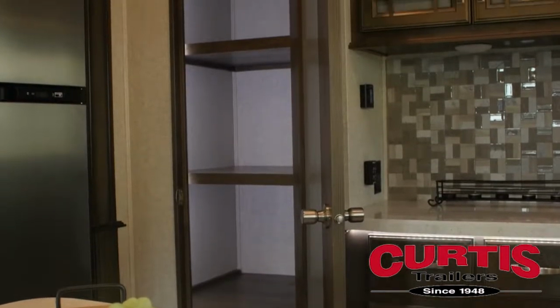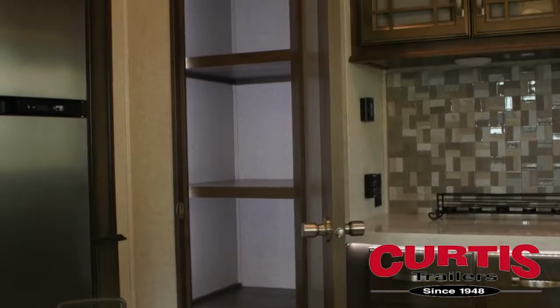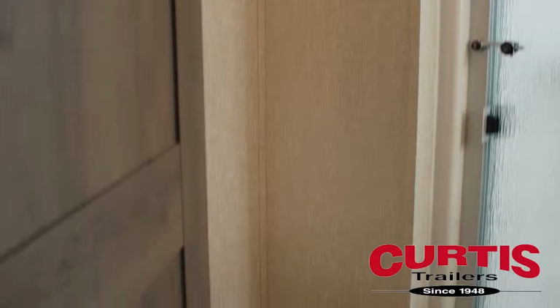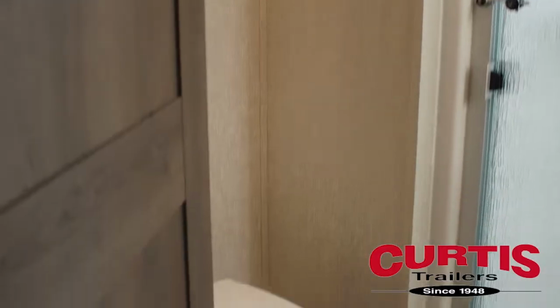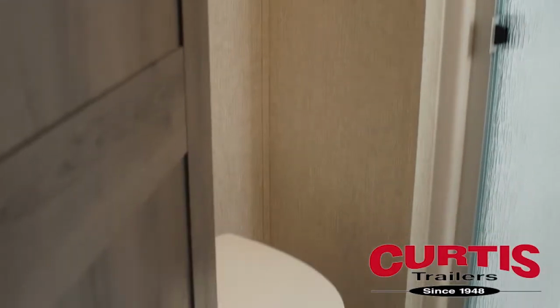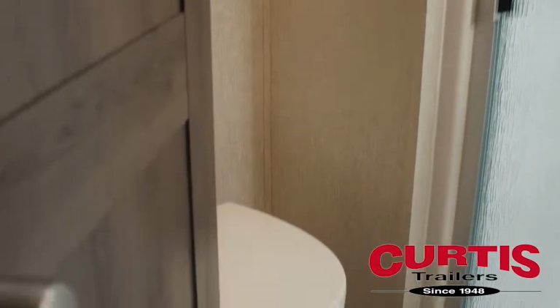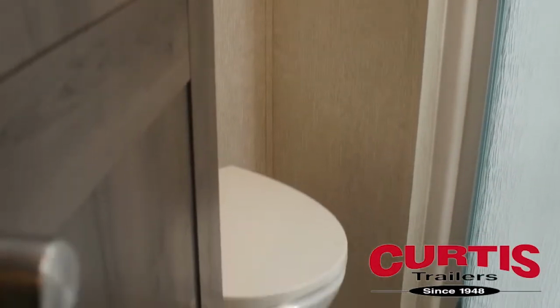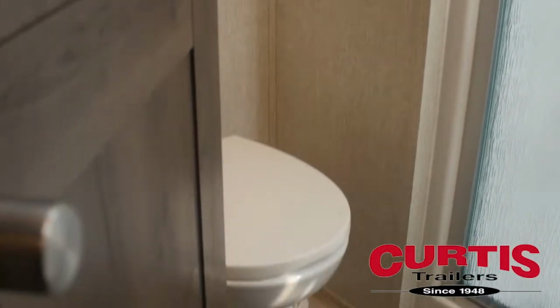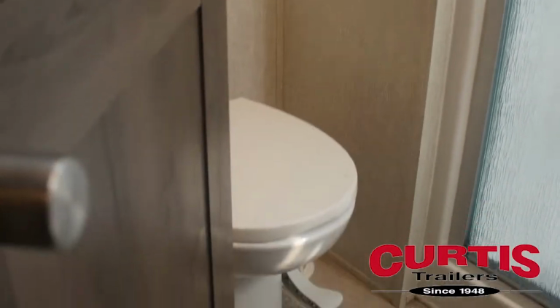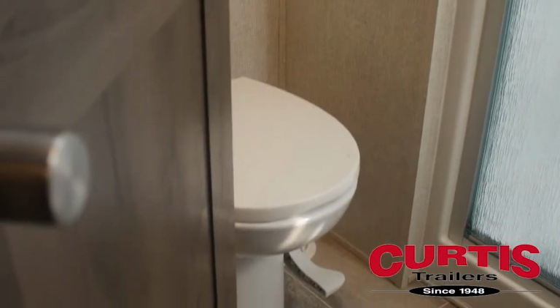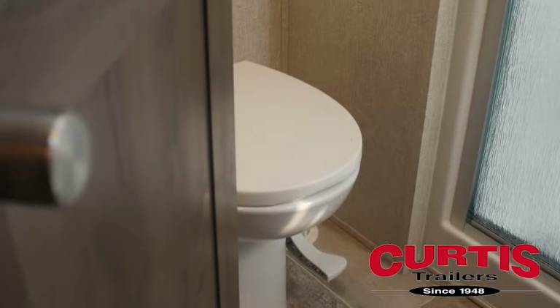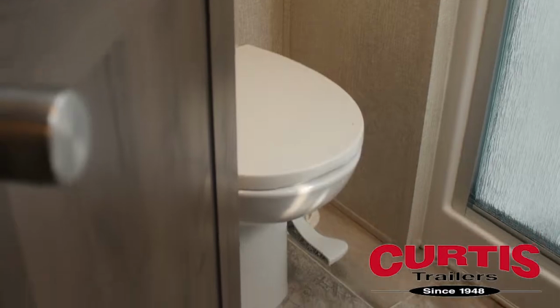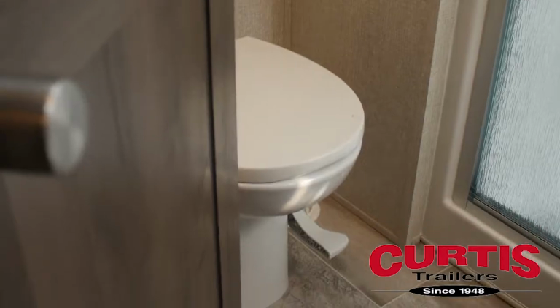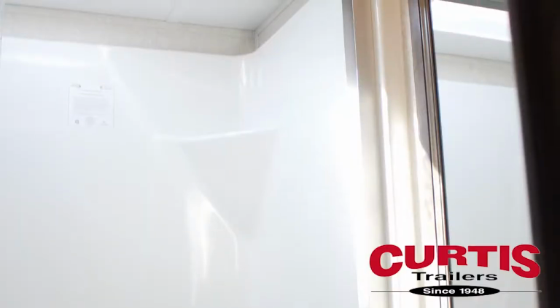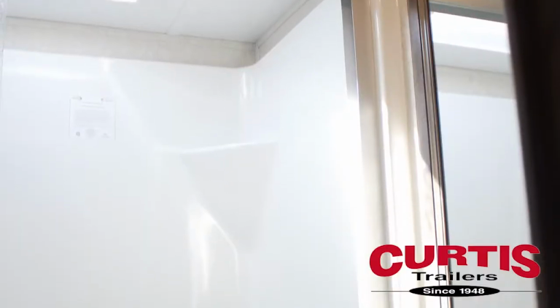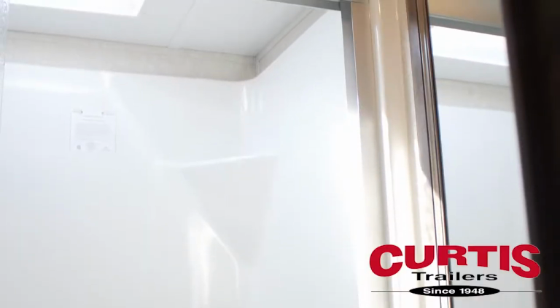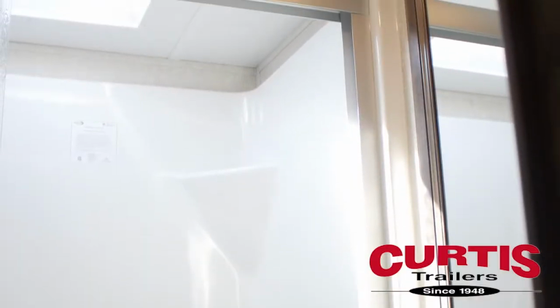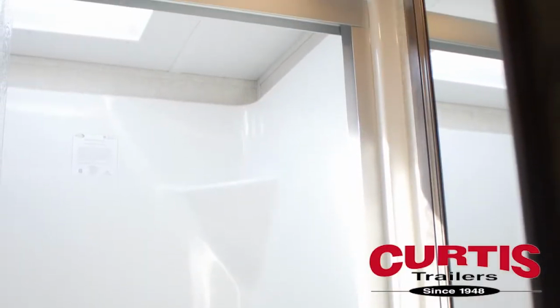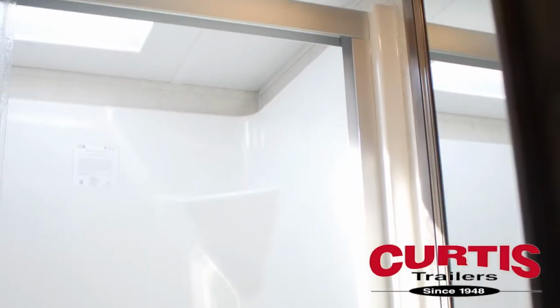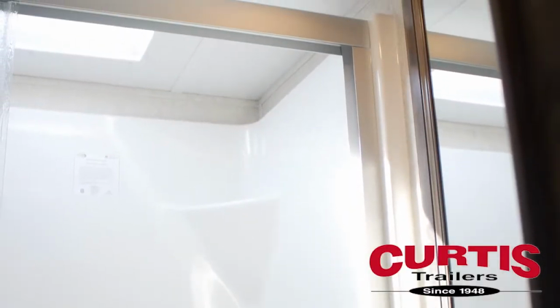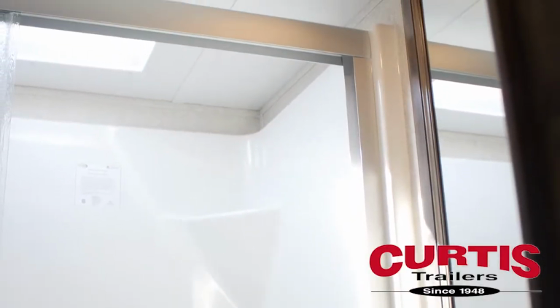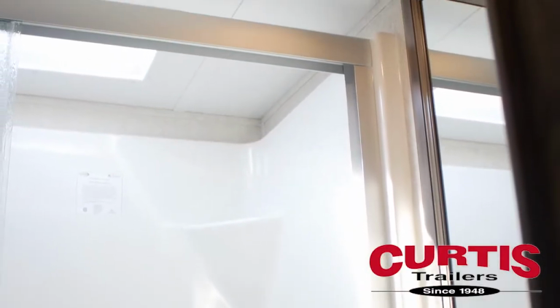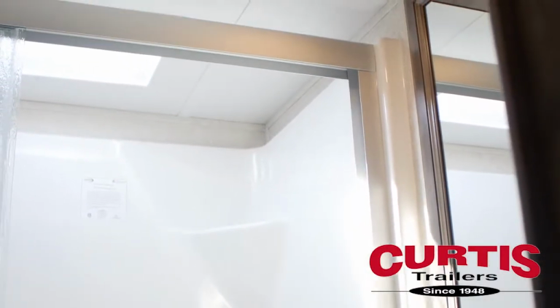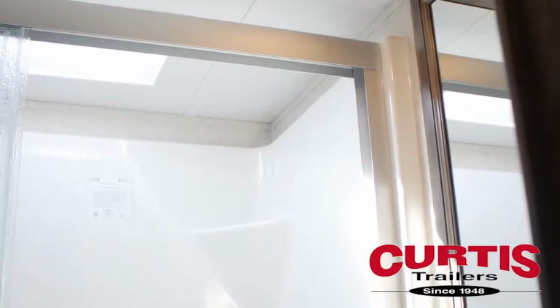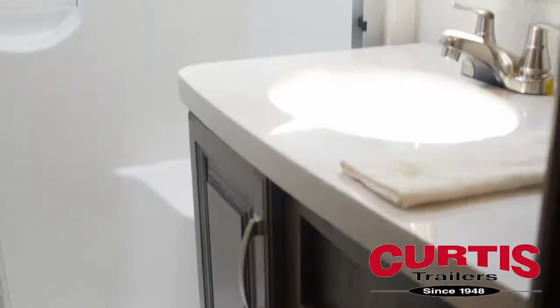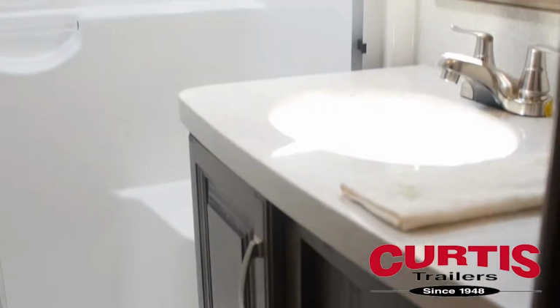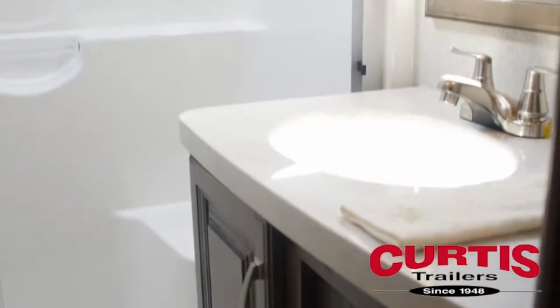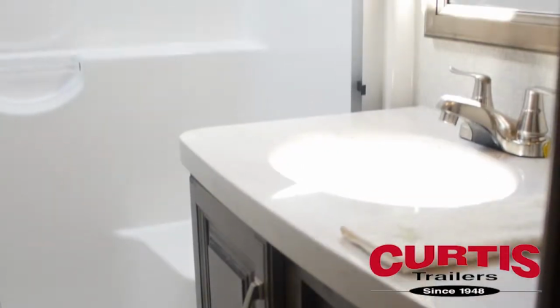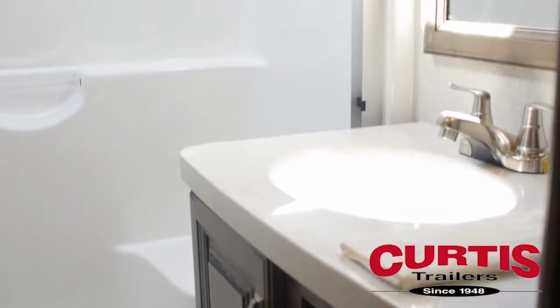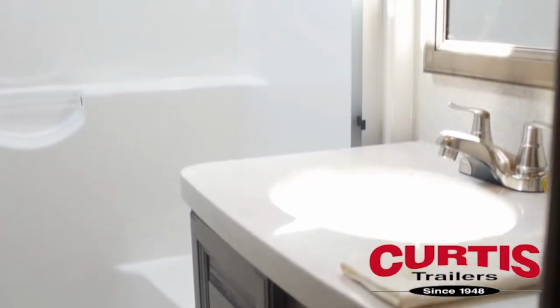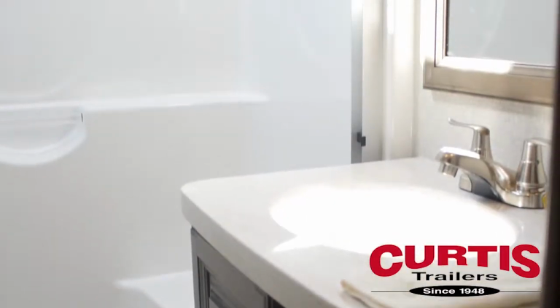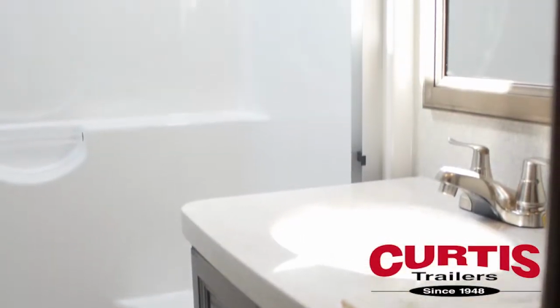The porcelain step-flush toilet complements the oversized skylight shower and vanity featuring an undermount sink.